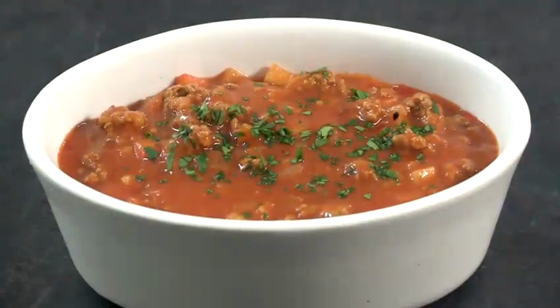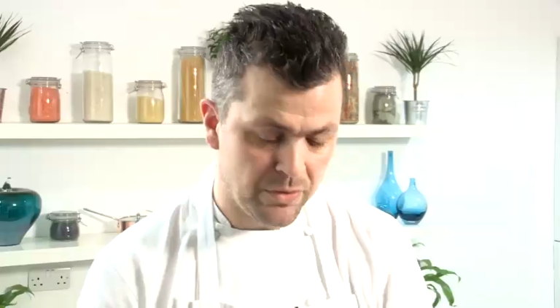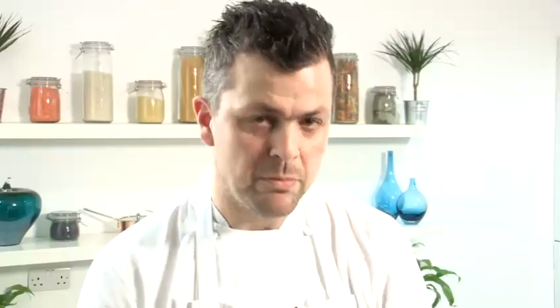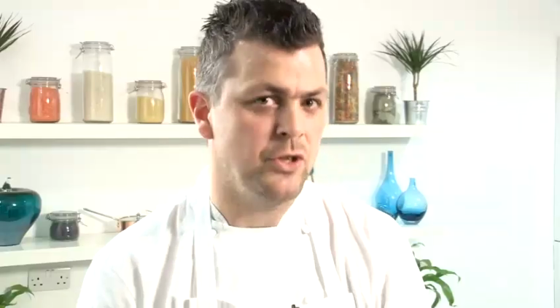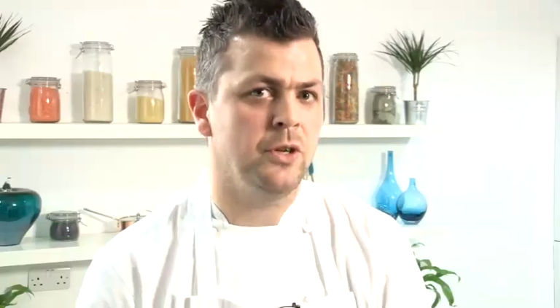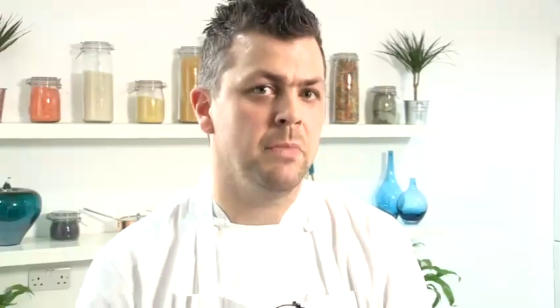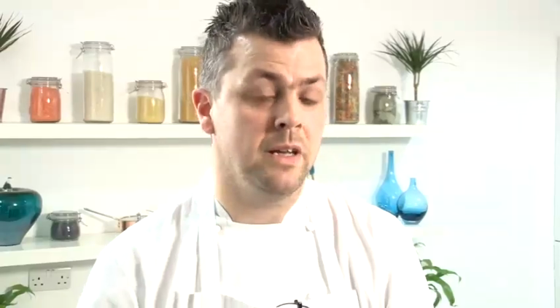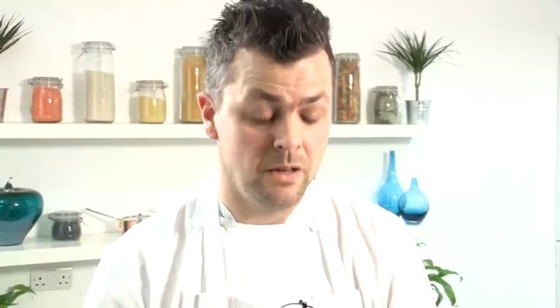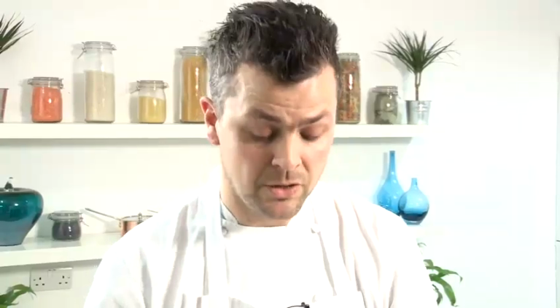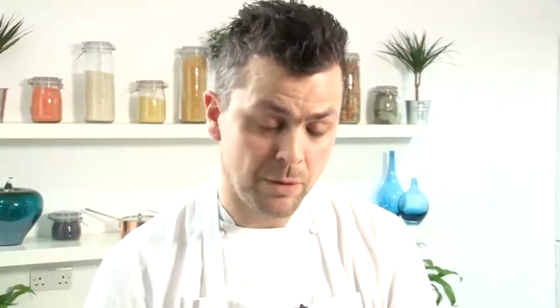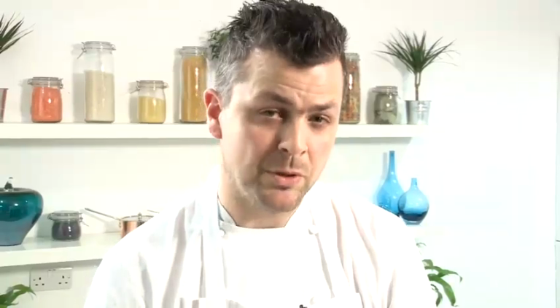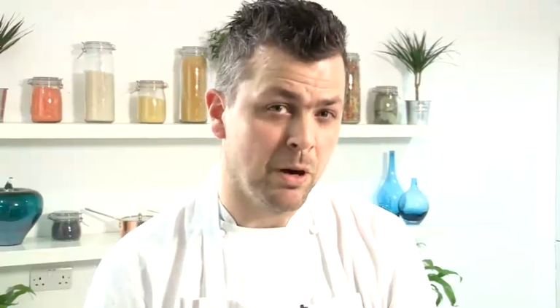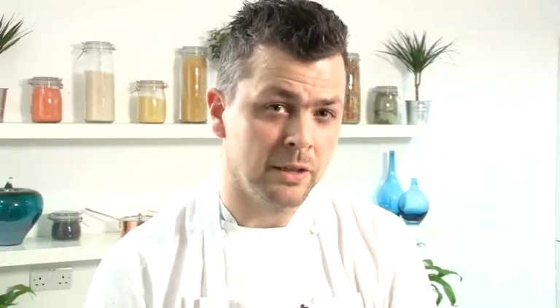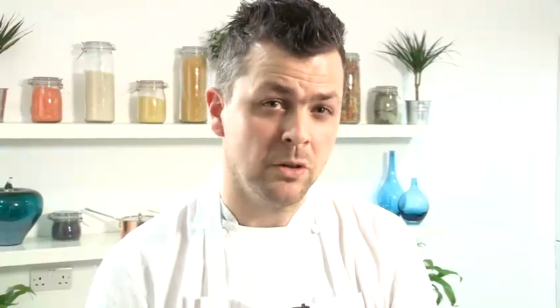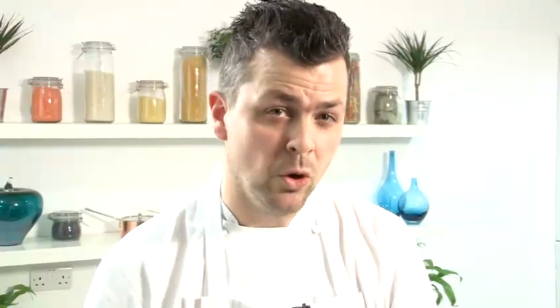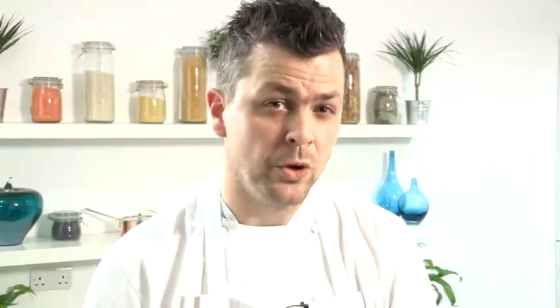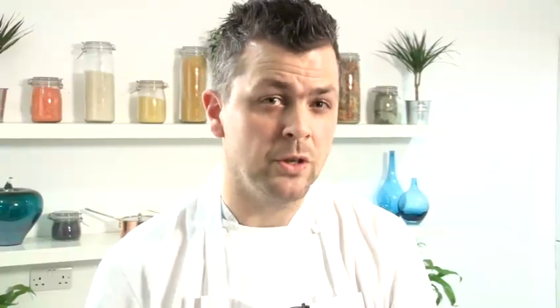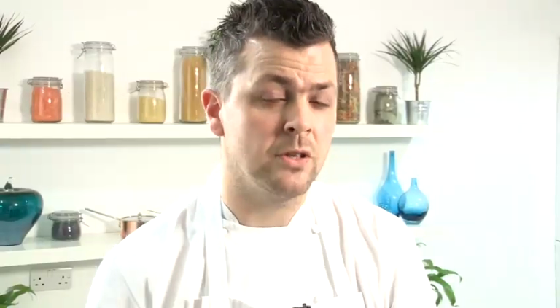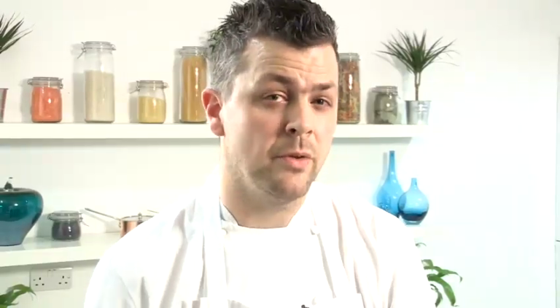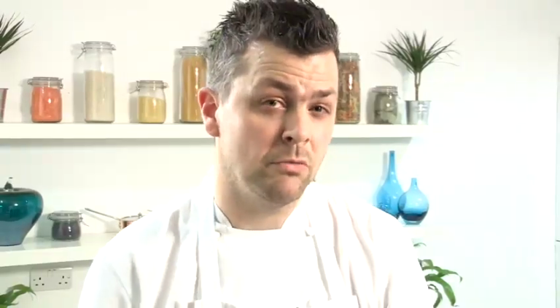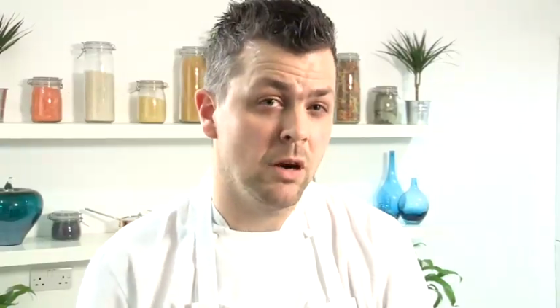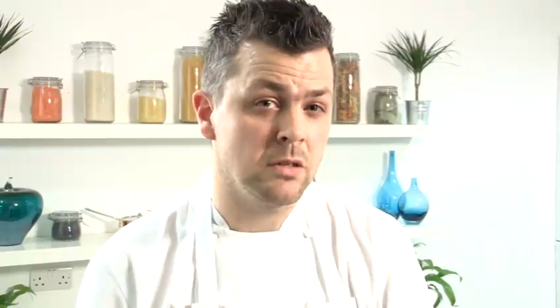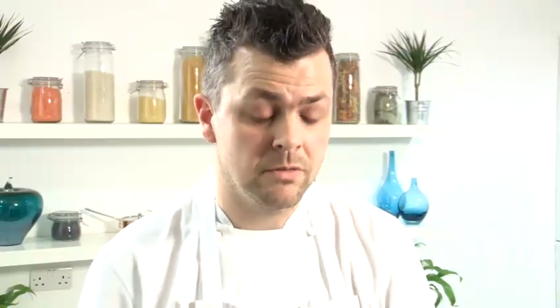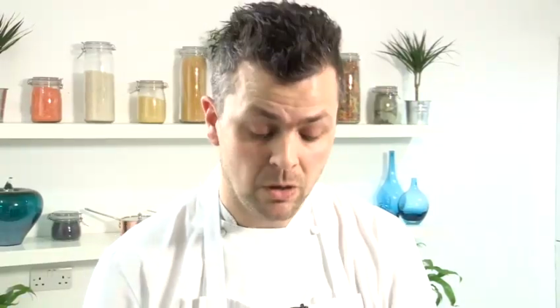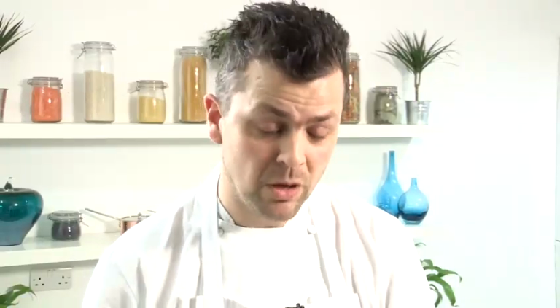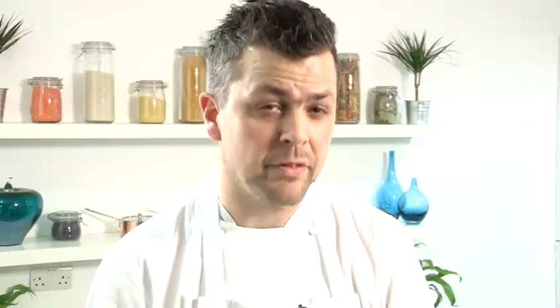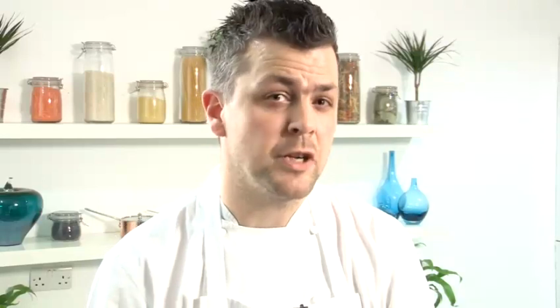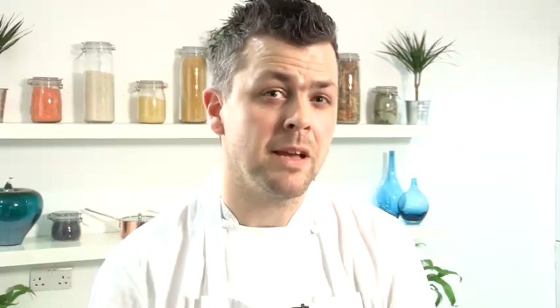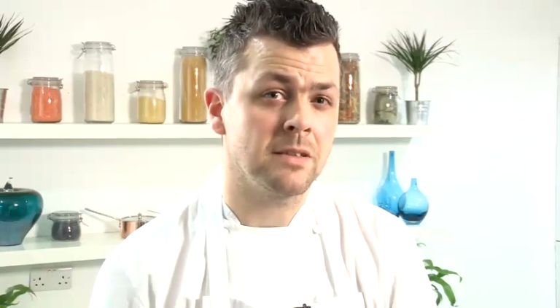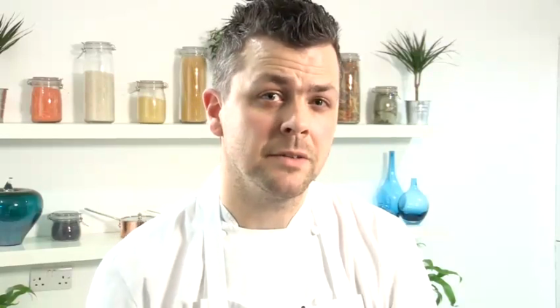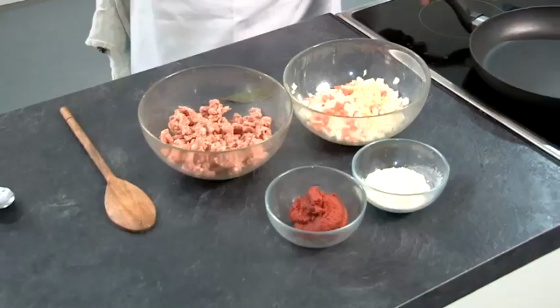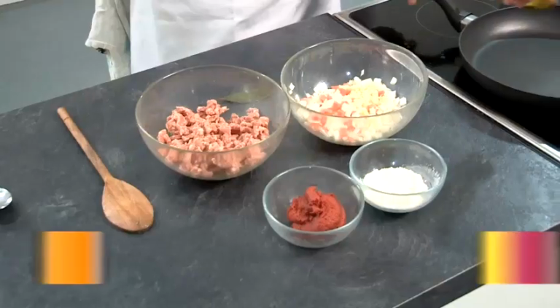With the mince you can make a shepherd's pie, or you can serve it with rice, or even a fresh pasta.